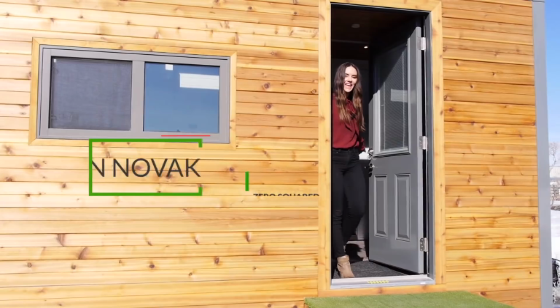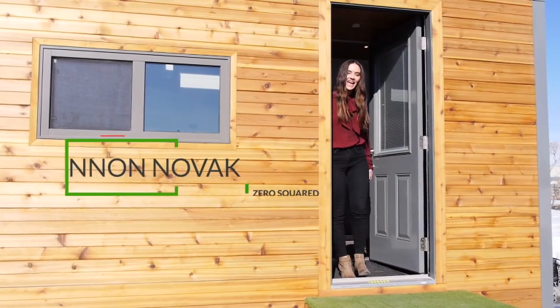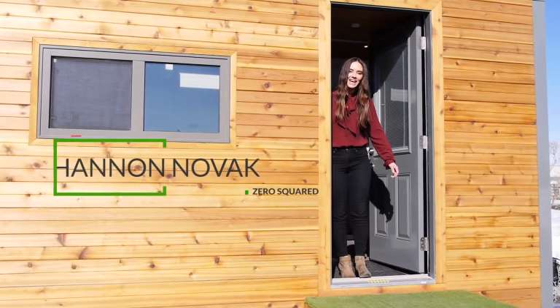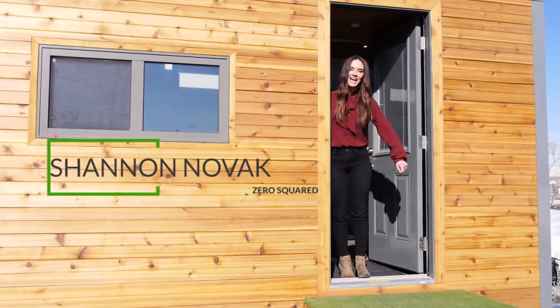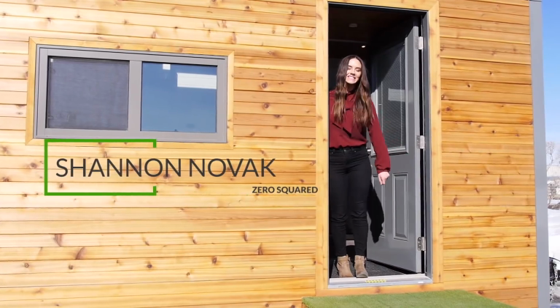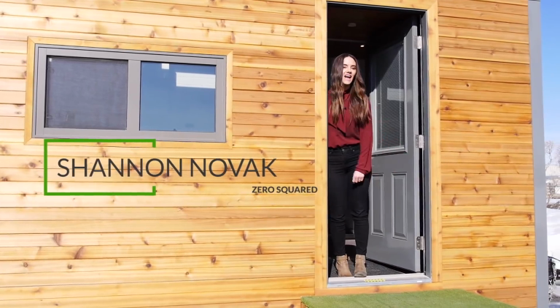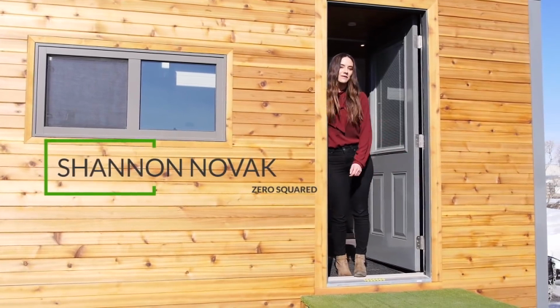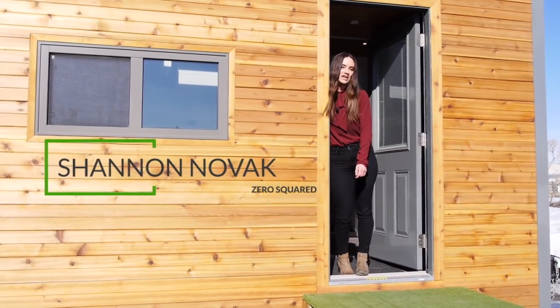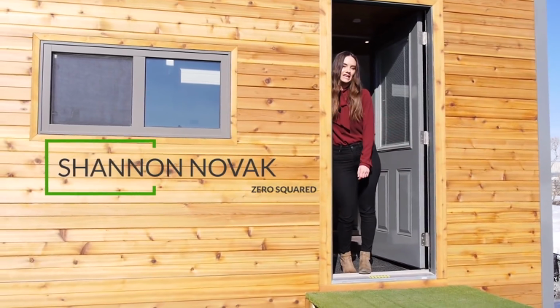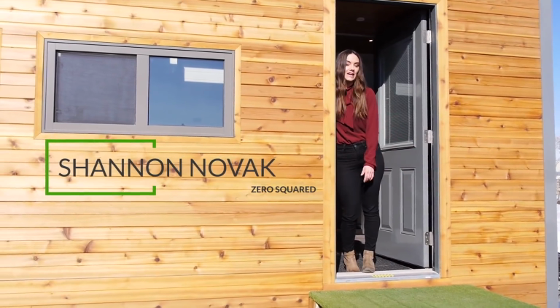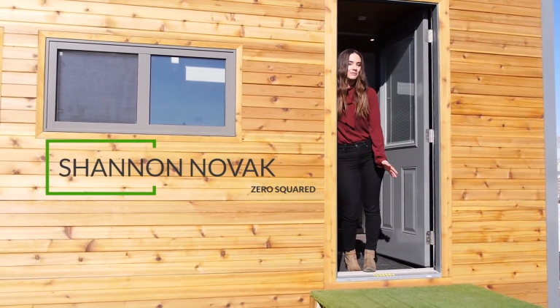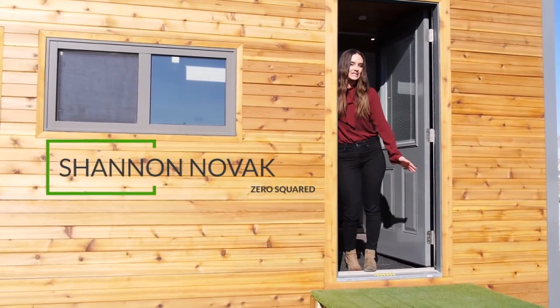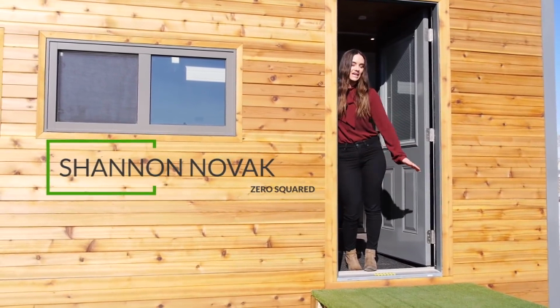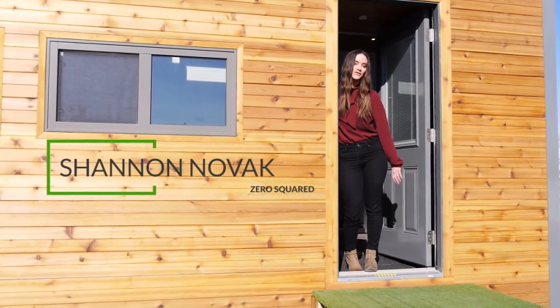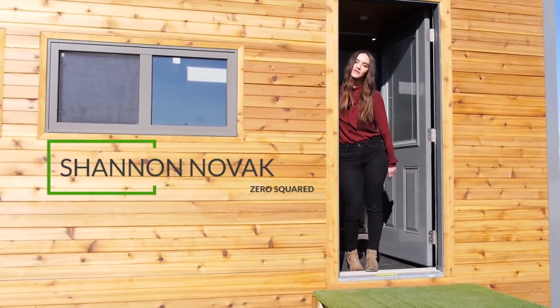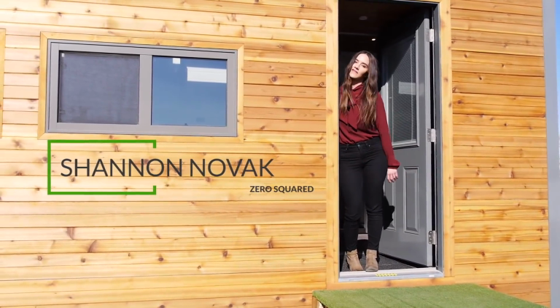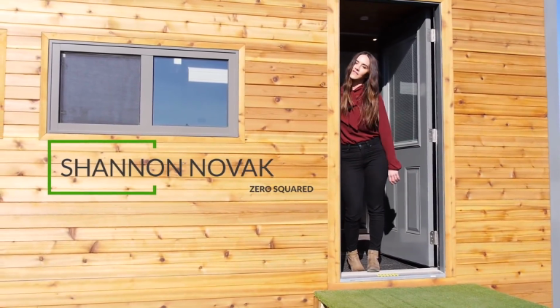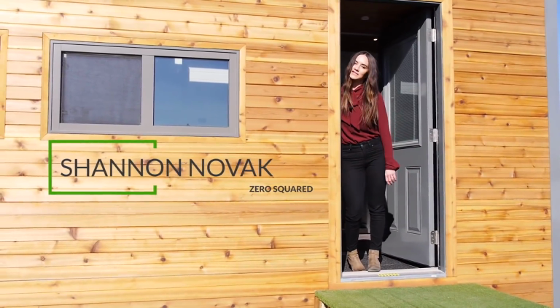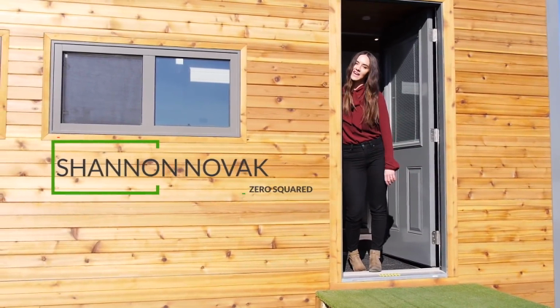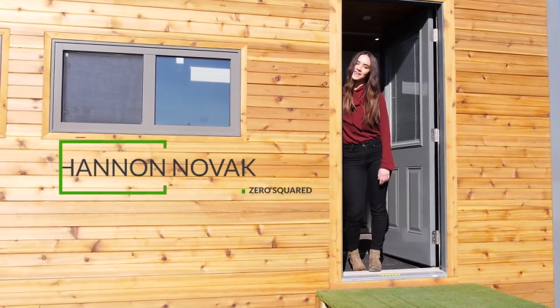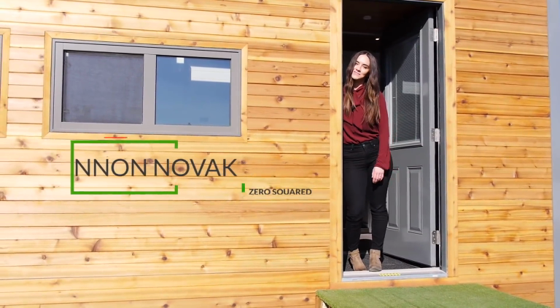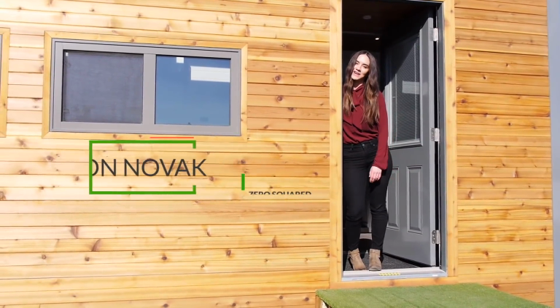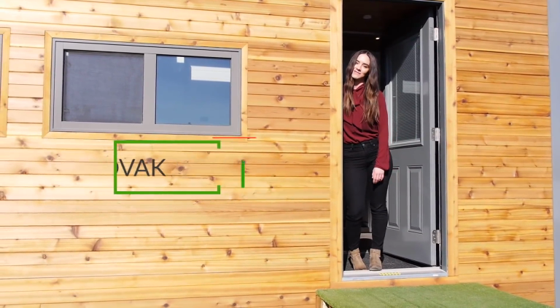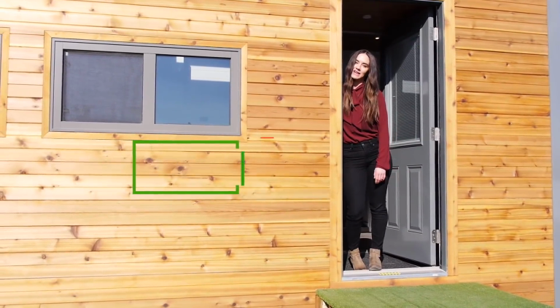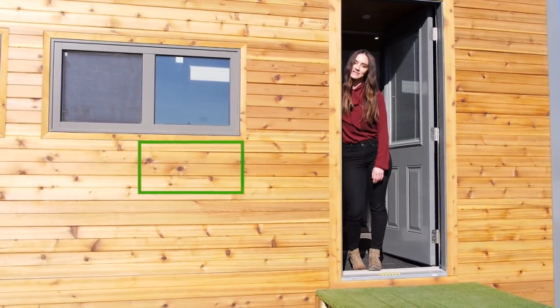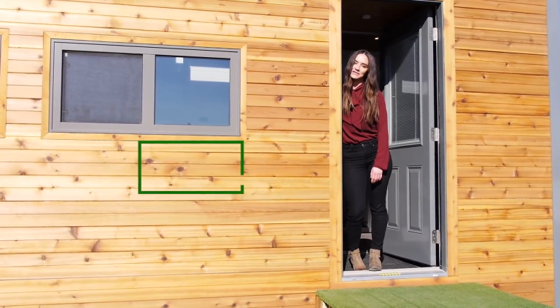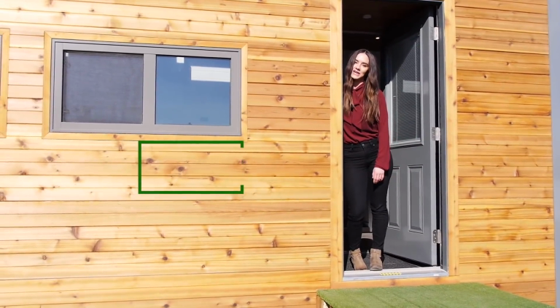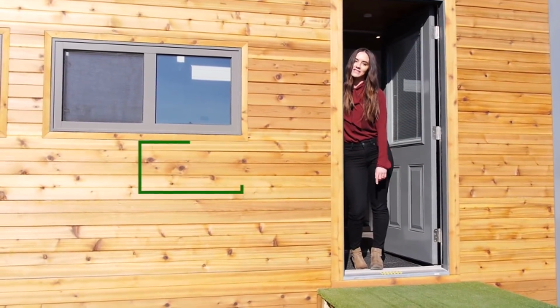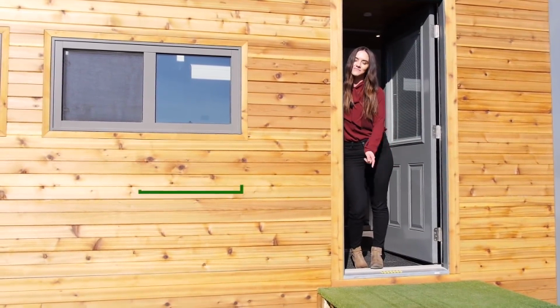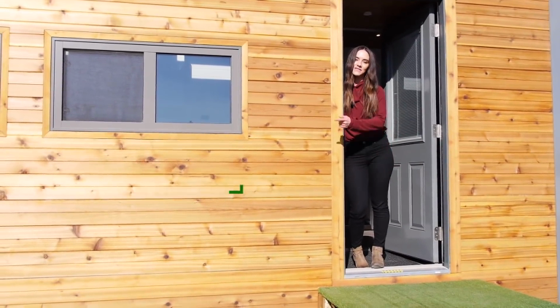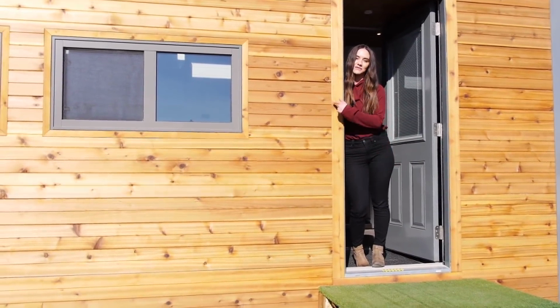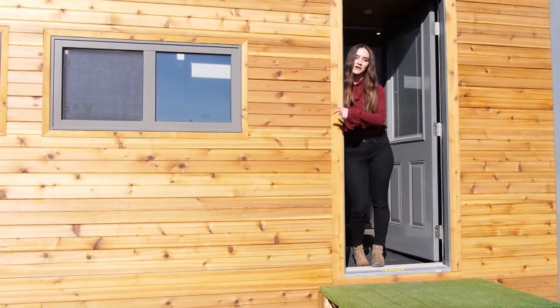Hey guys, I'm Shannon and I'm going to take you through the very first tiny home created by Zero Squared, the Aurora.